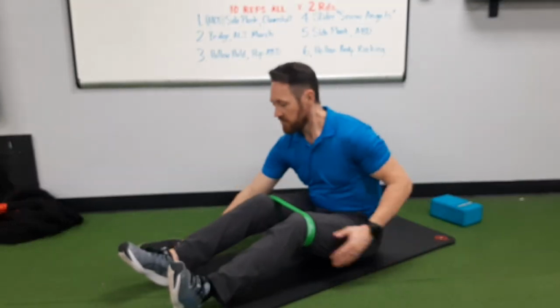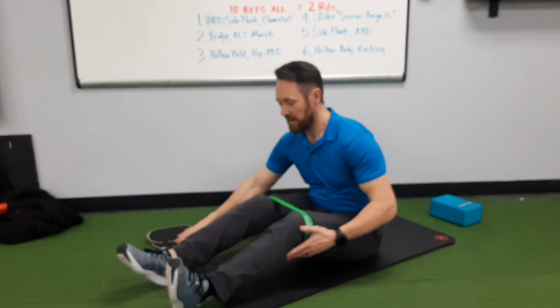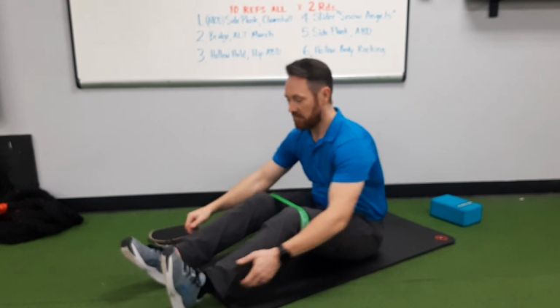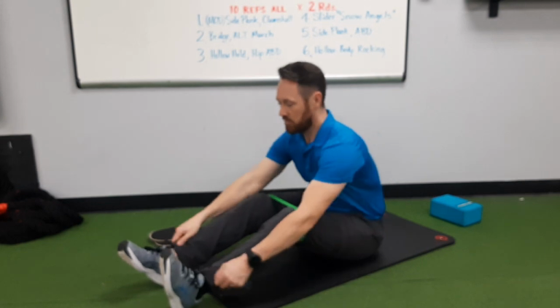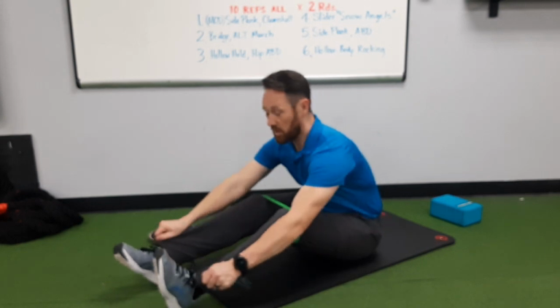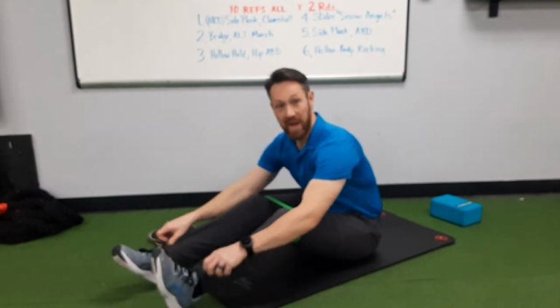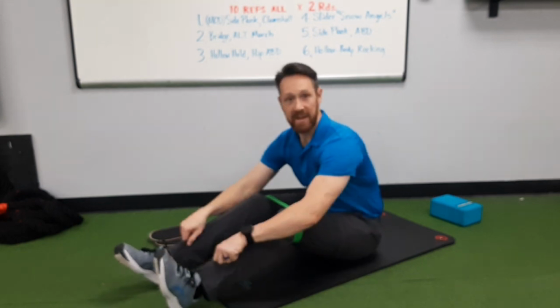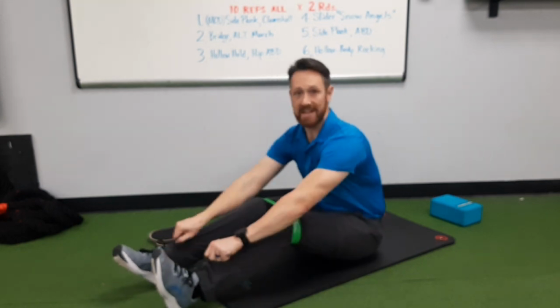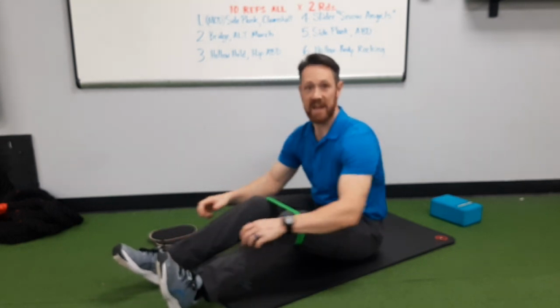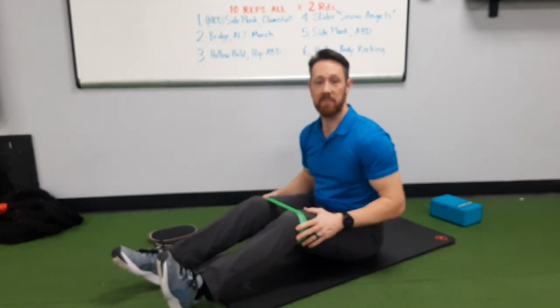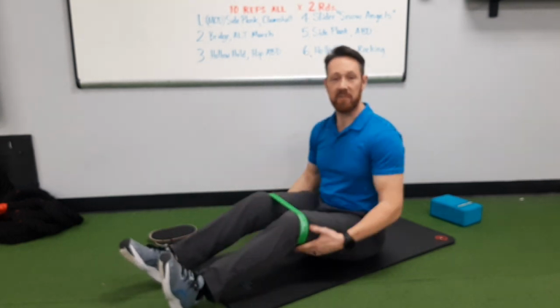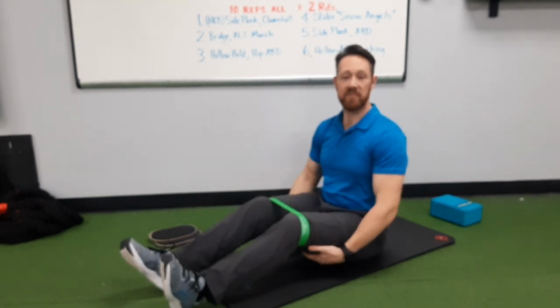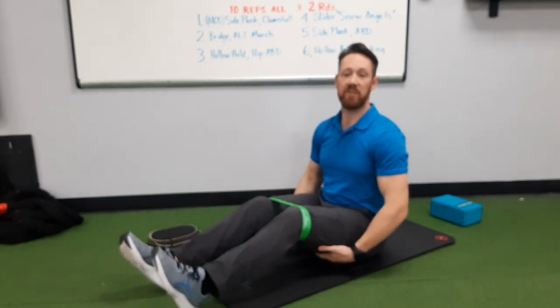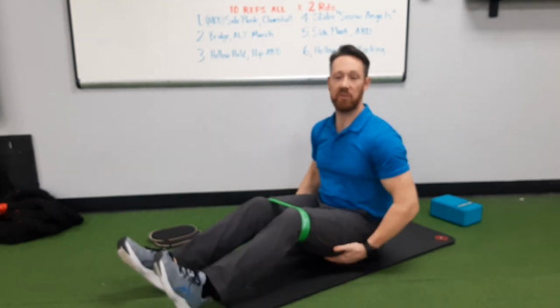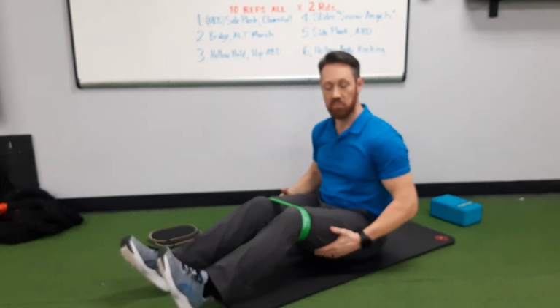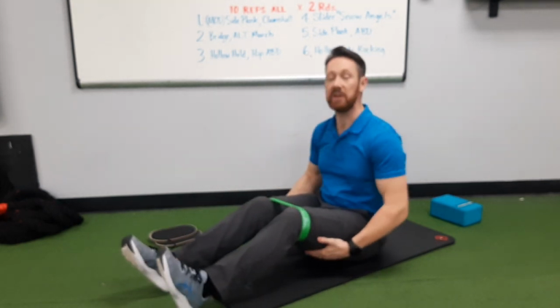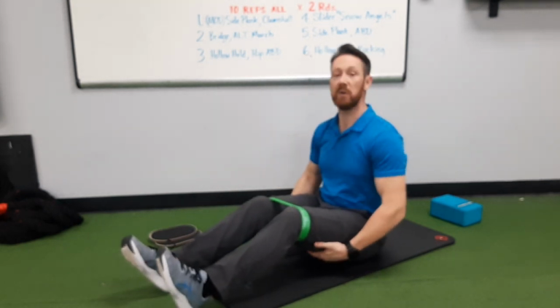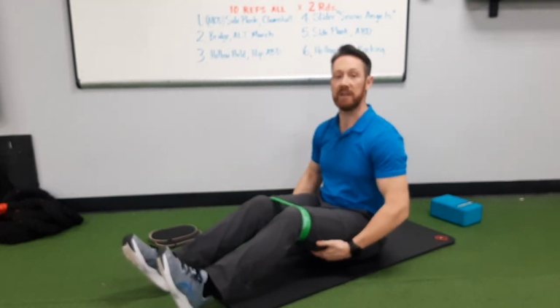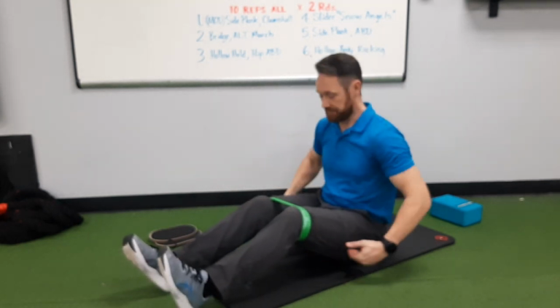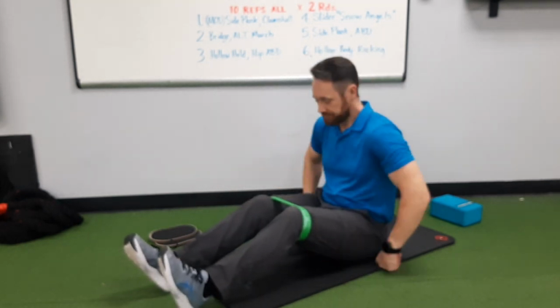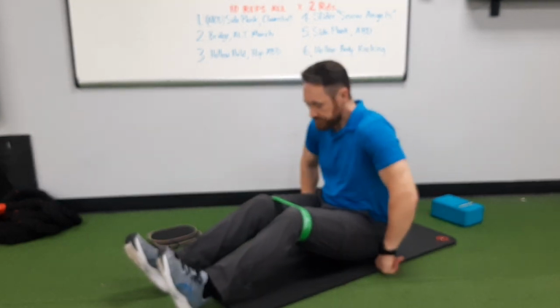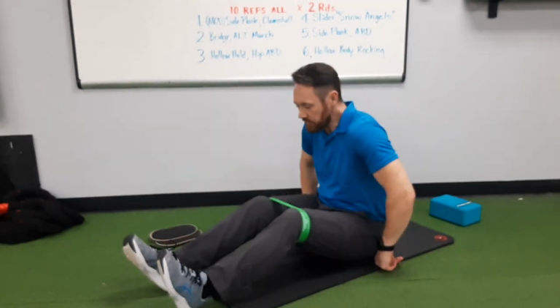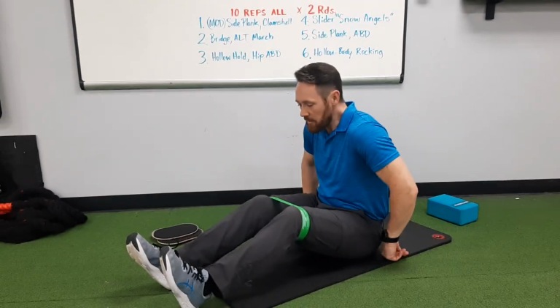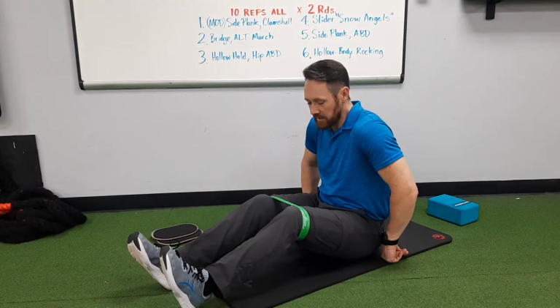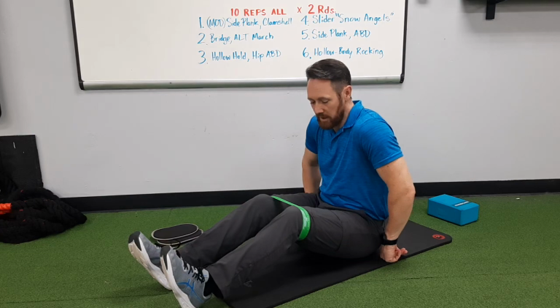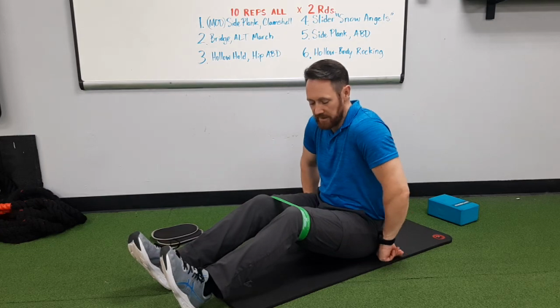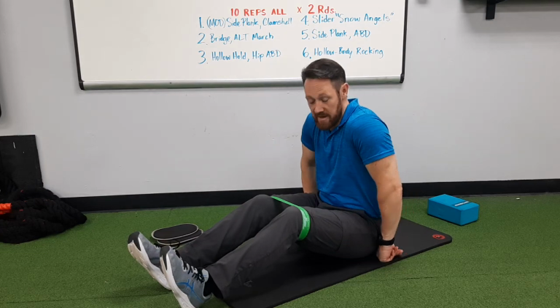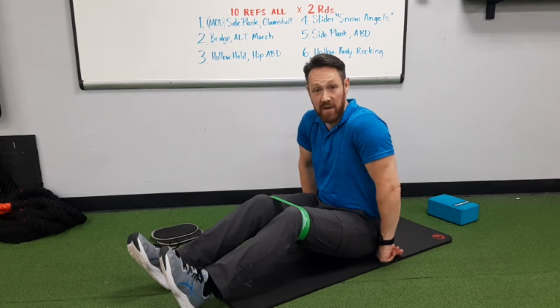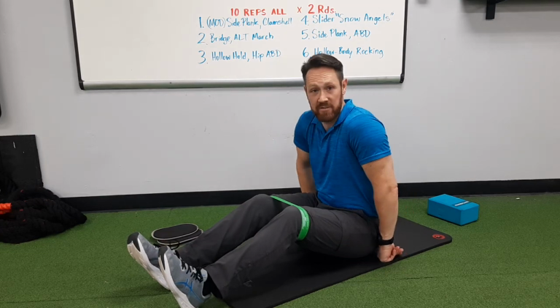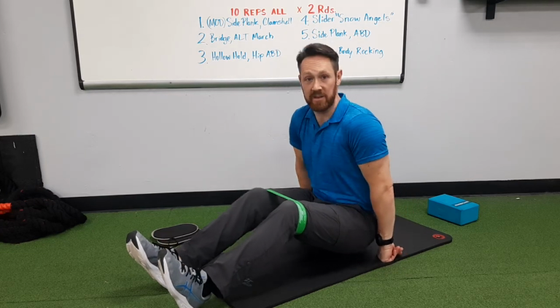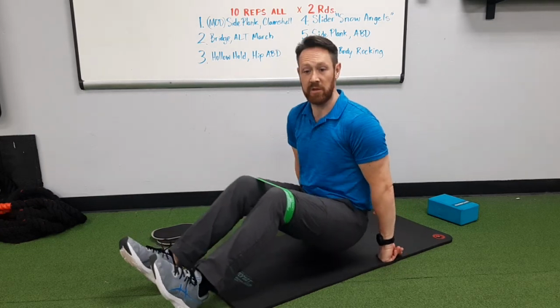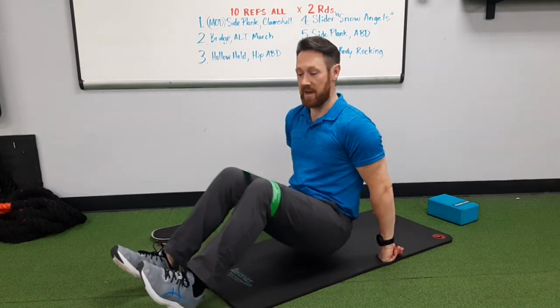One round at 10 reps of everything is going to go pretty quickly. But here we go — we're going to demo everything in real time.